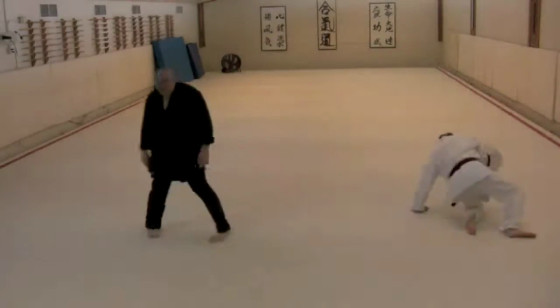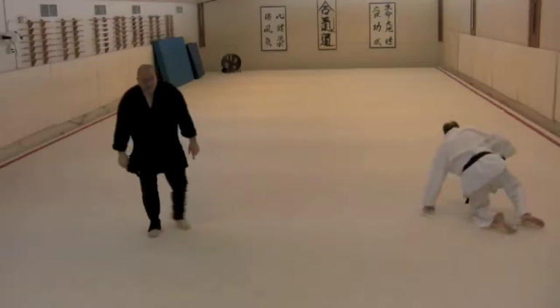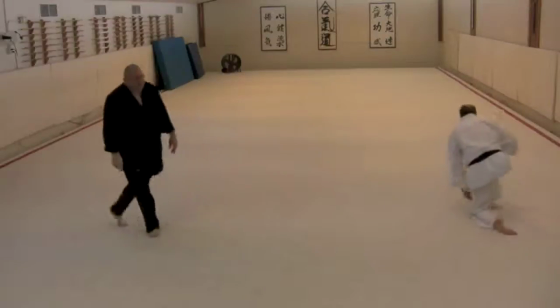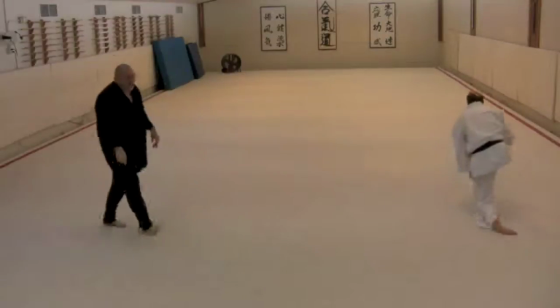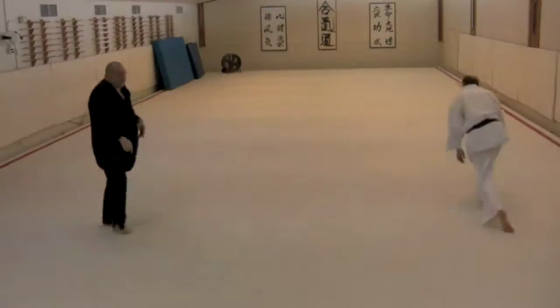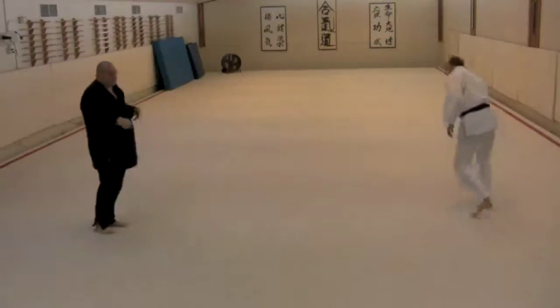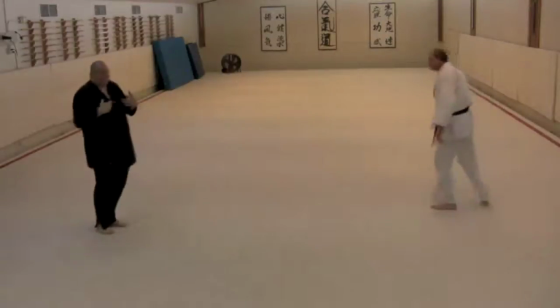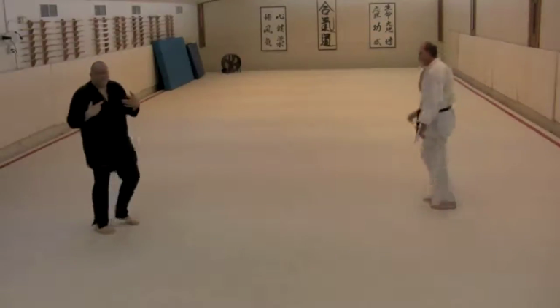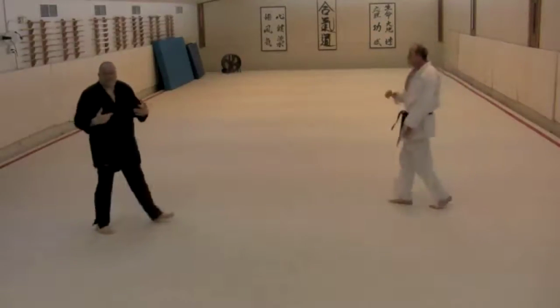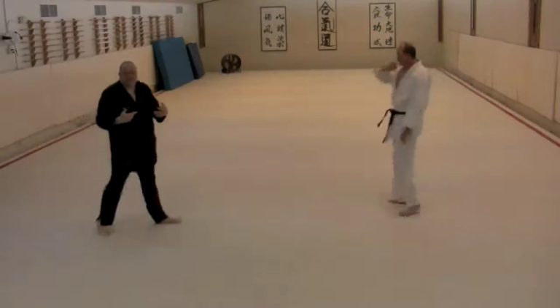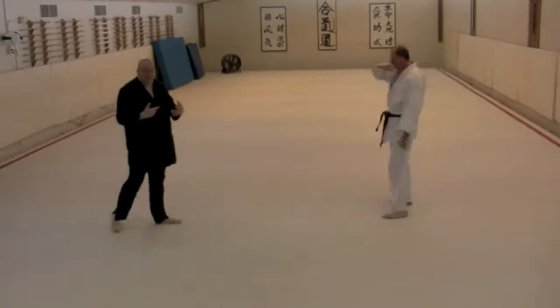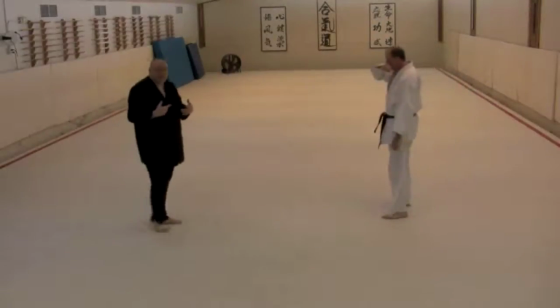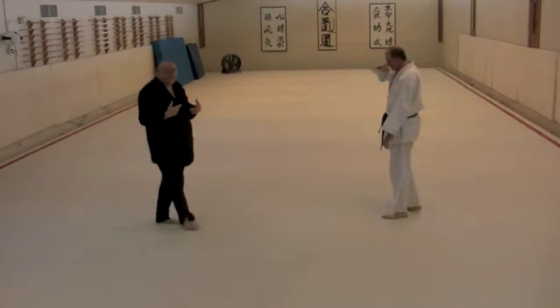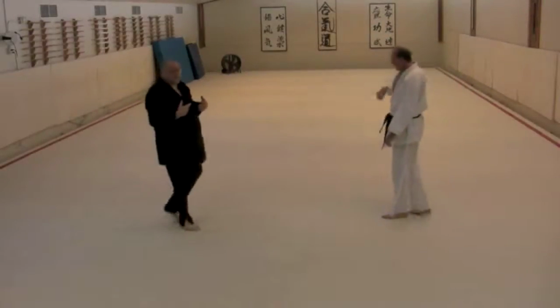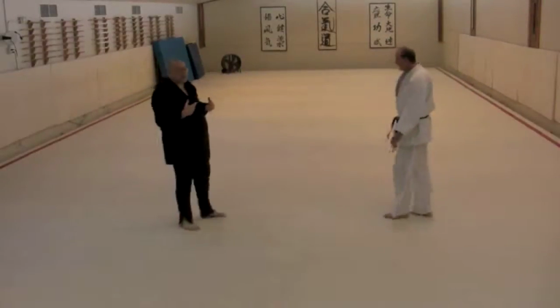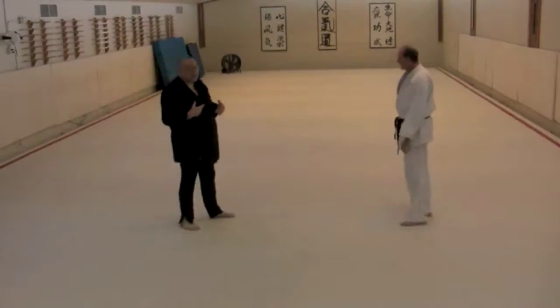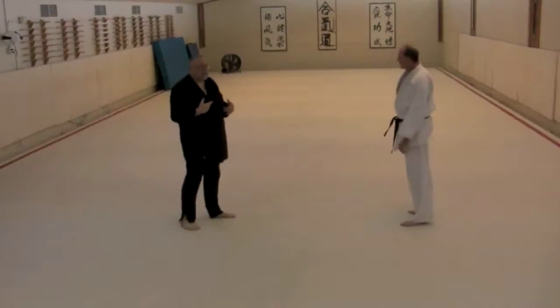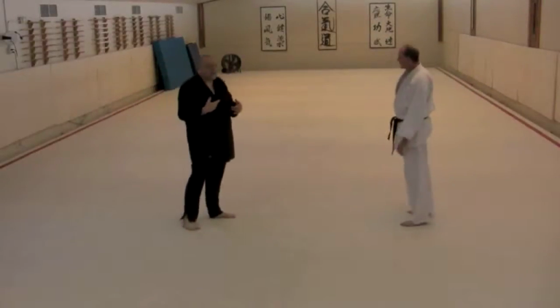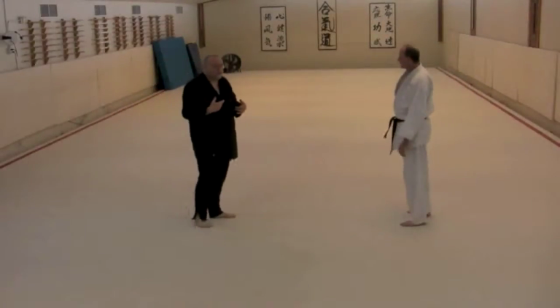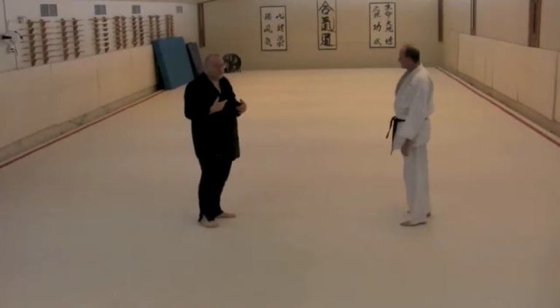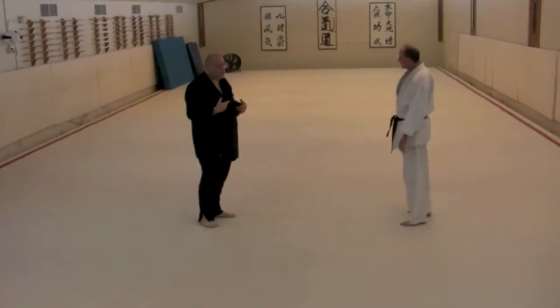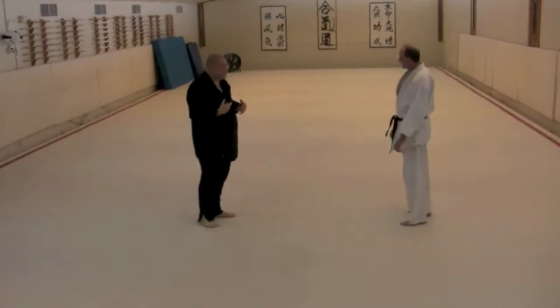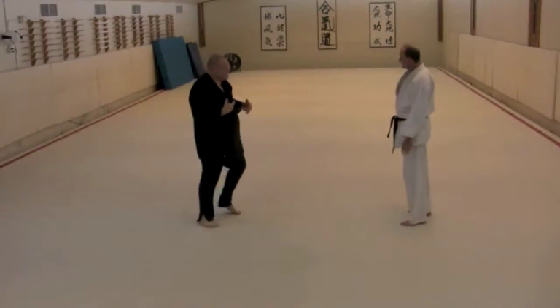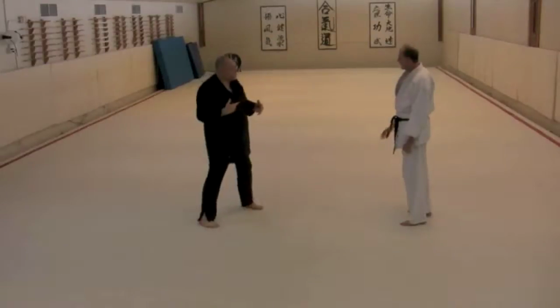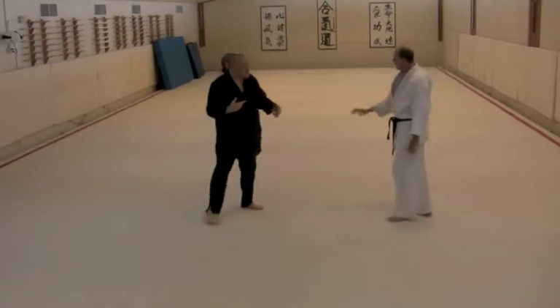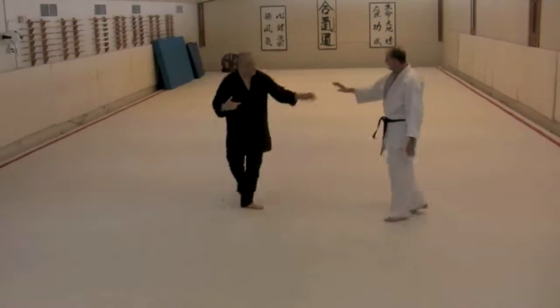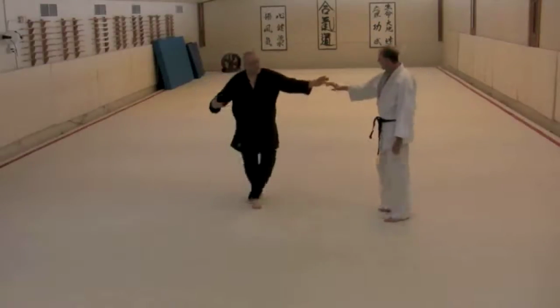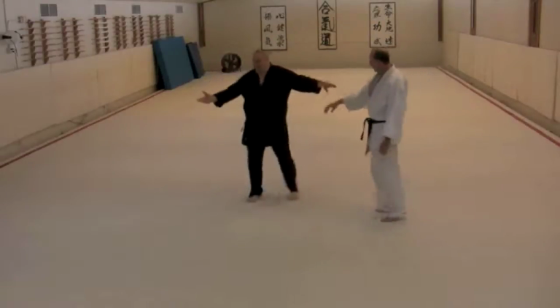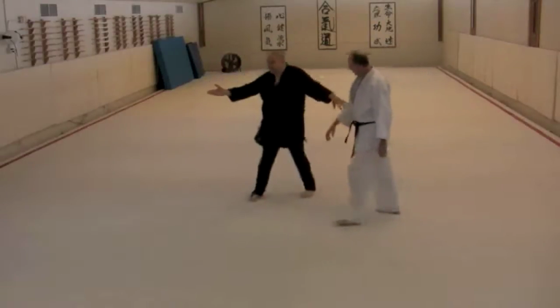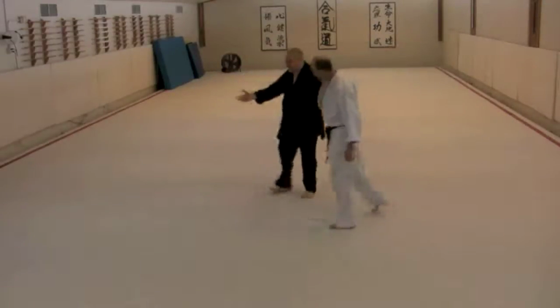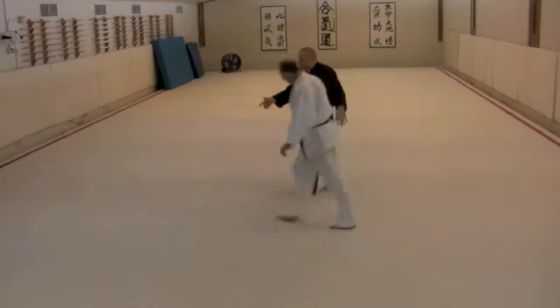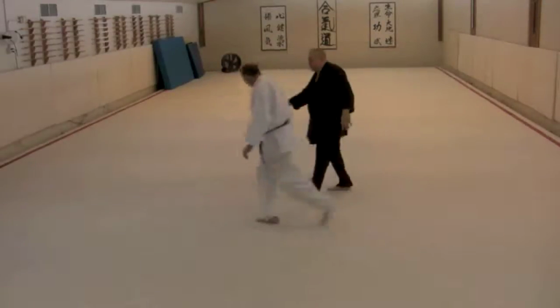This is differentiated largely from the second form, which is tank type projection. Let's do it from this side.